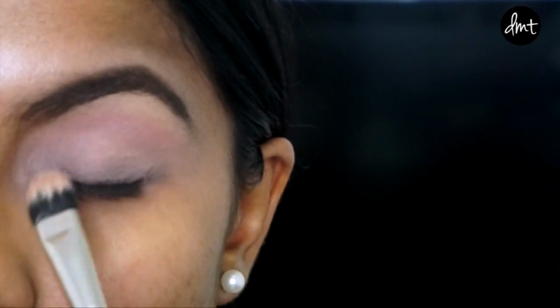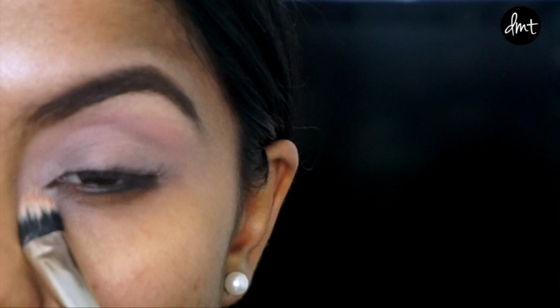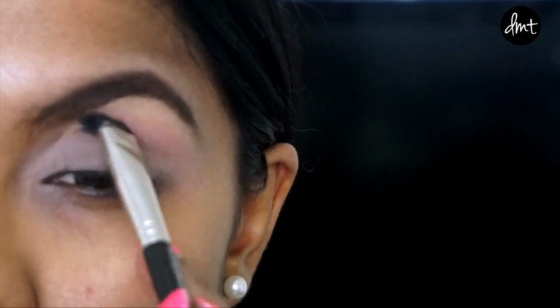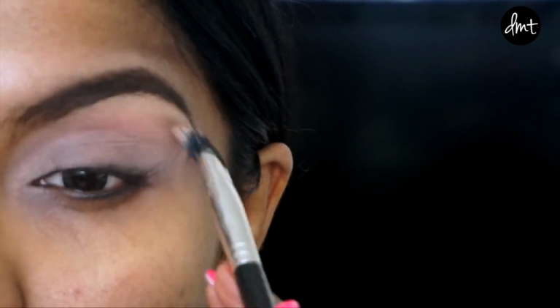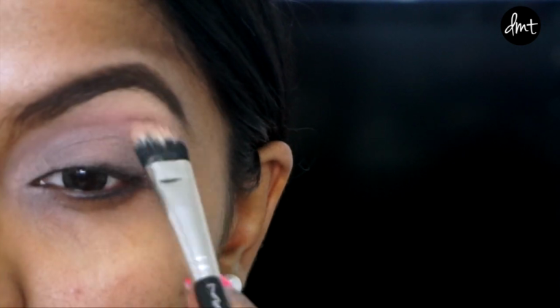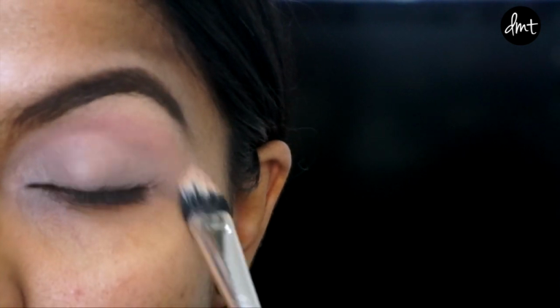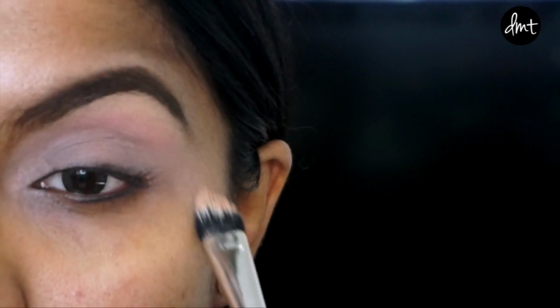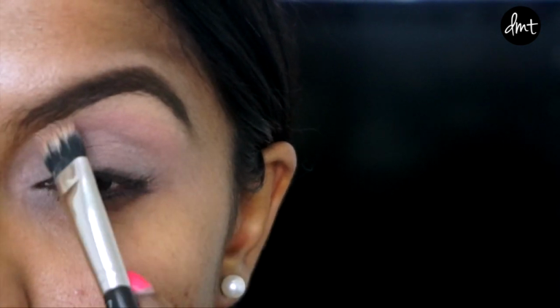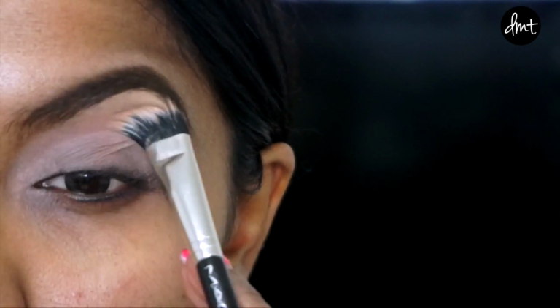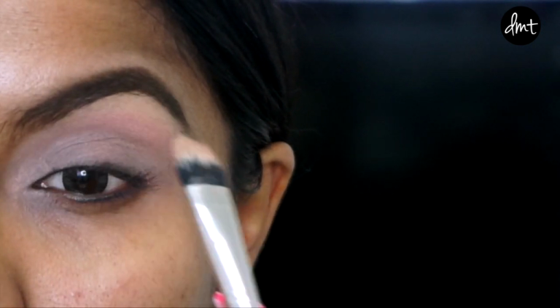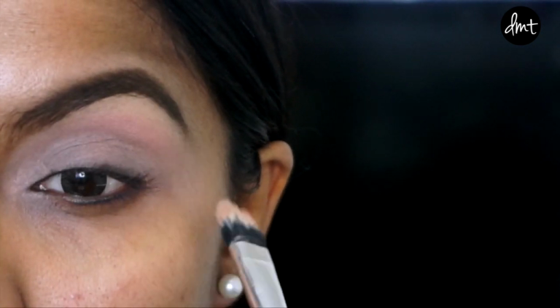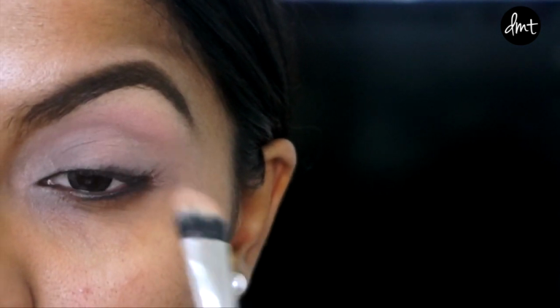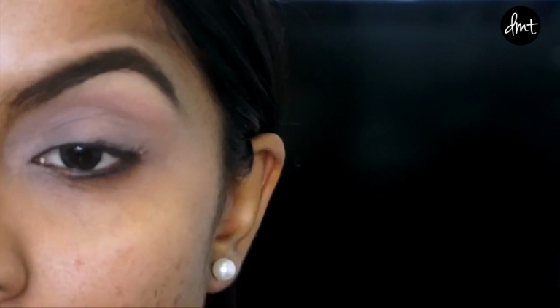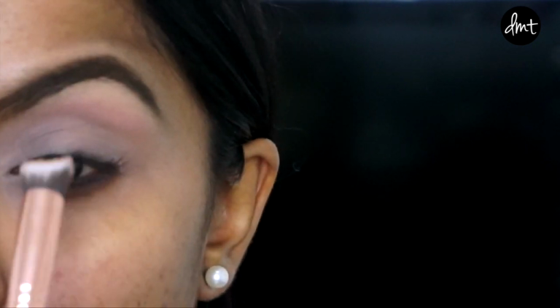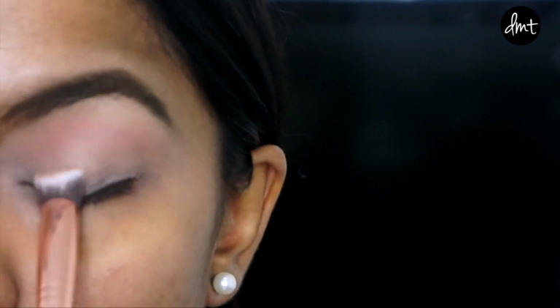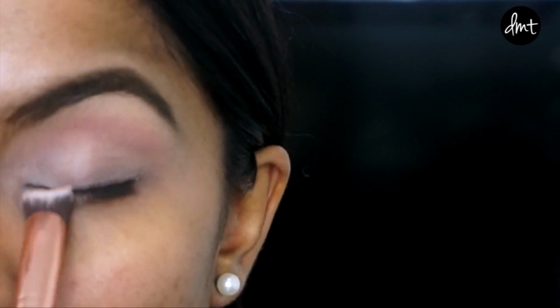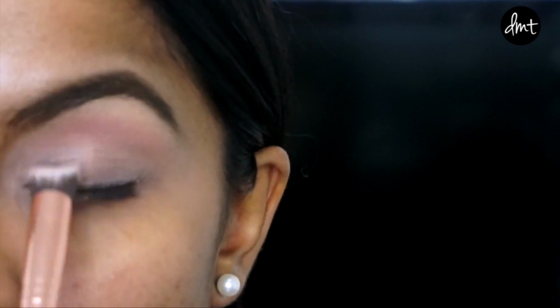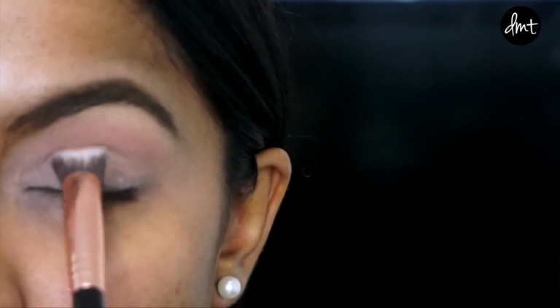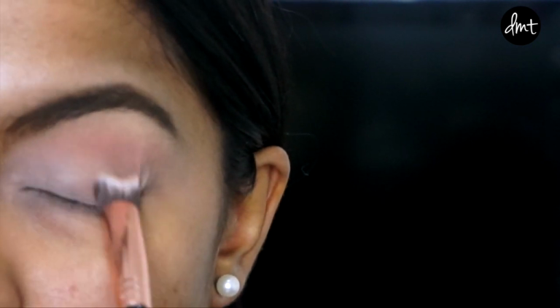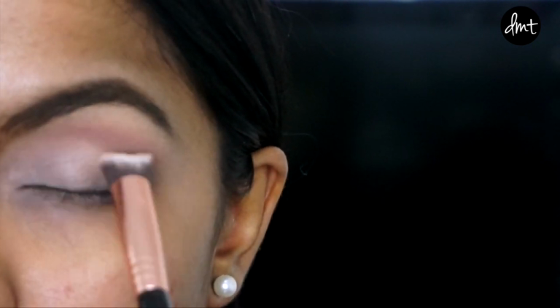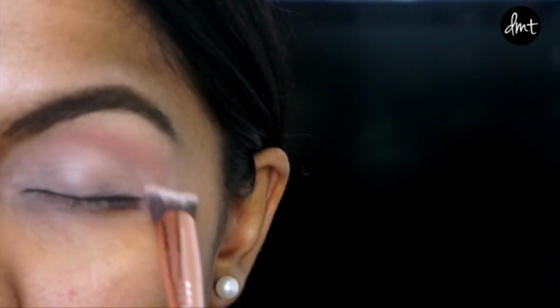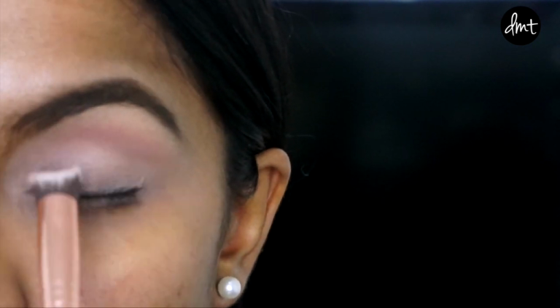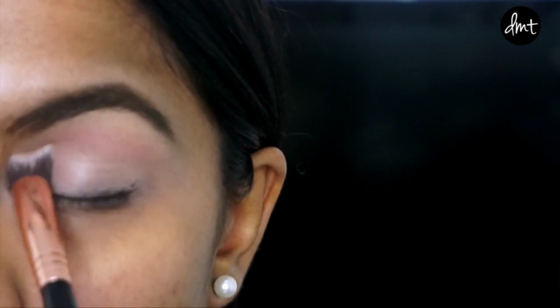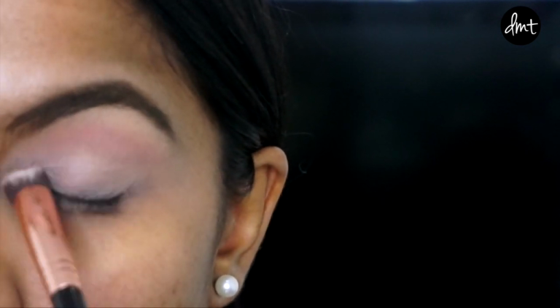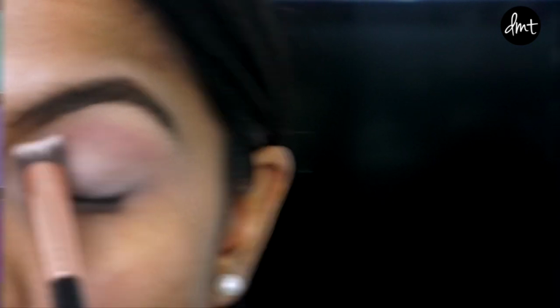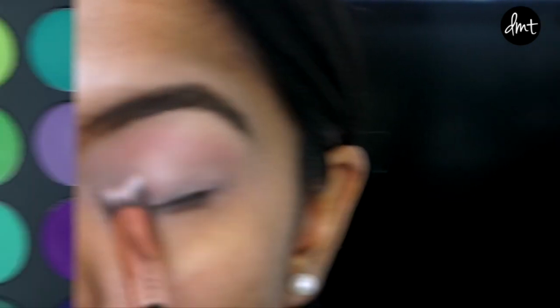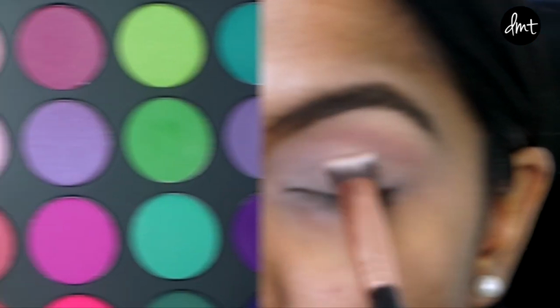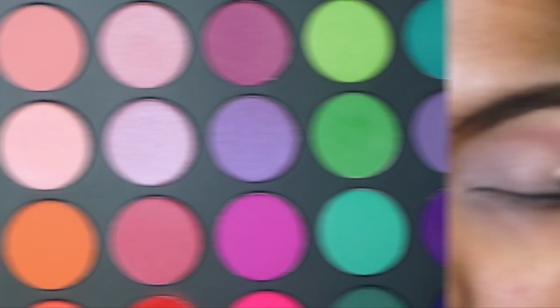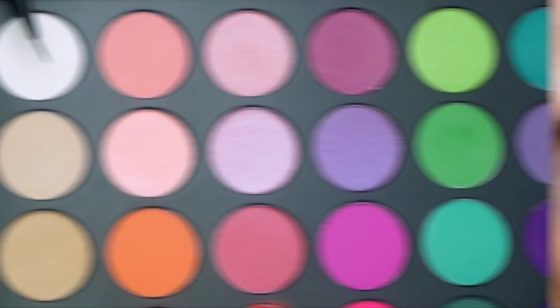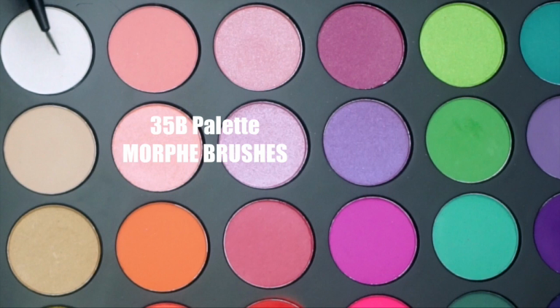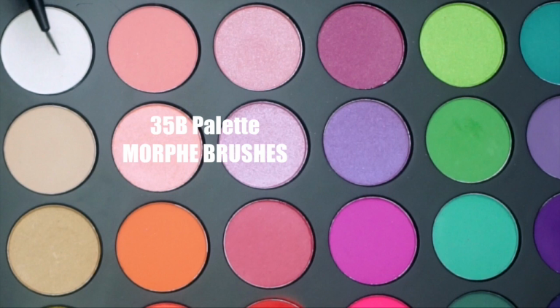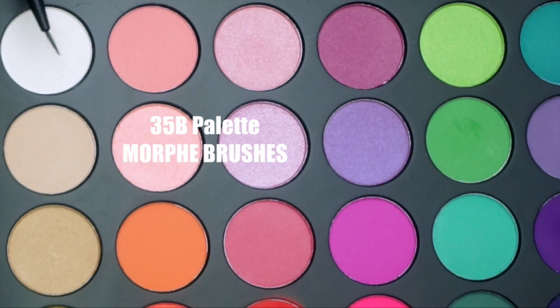To prep my lids, I'm applying an eyeshadow base and setting it down with powder to make the eyeshadows more blendable.